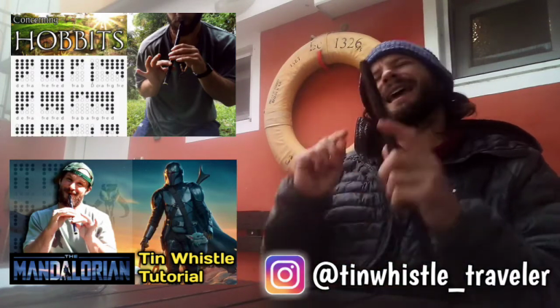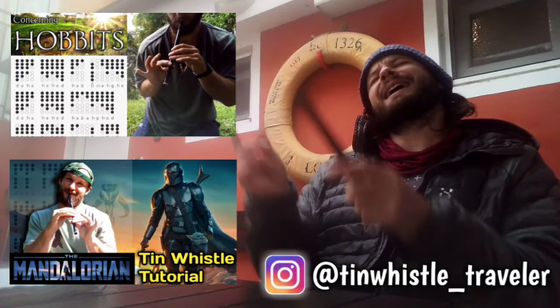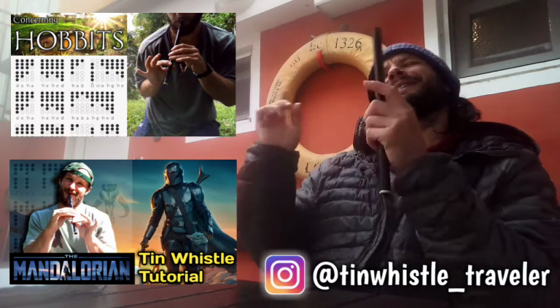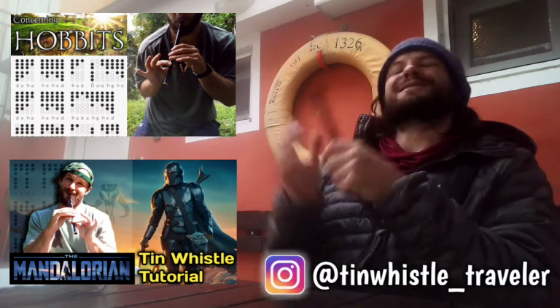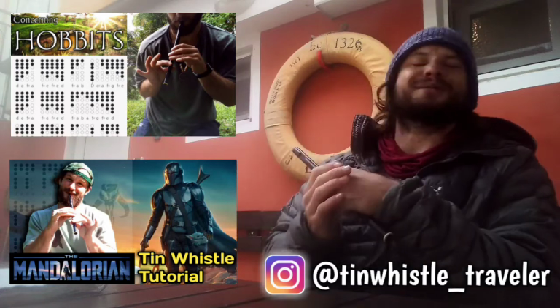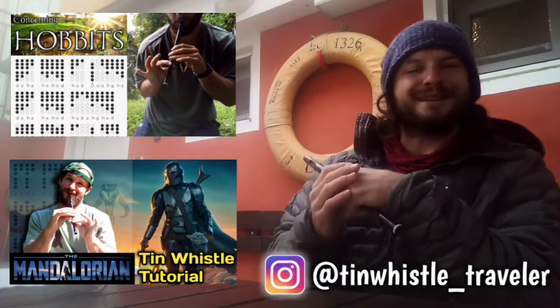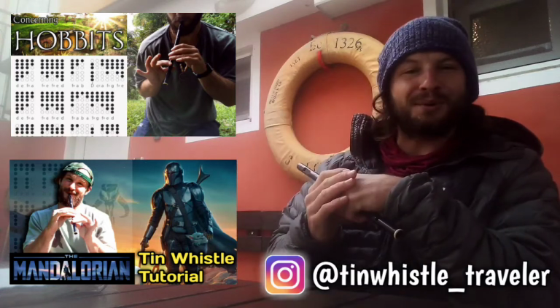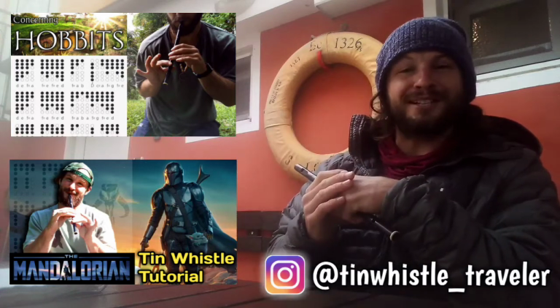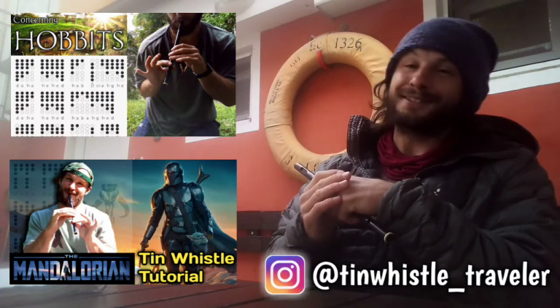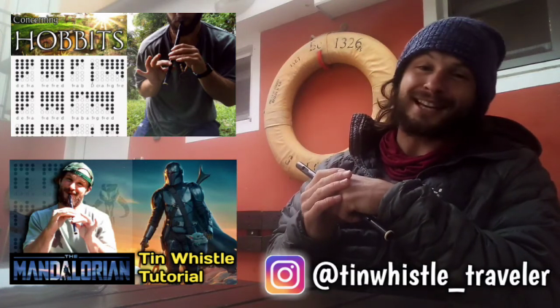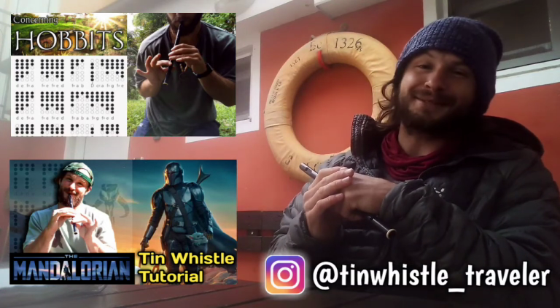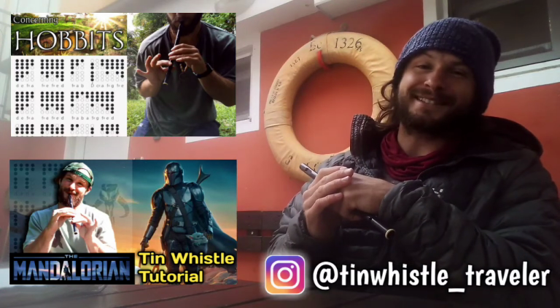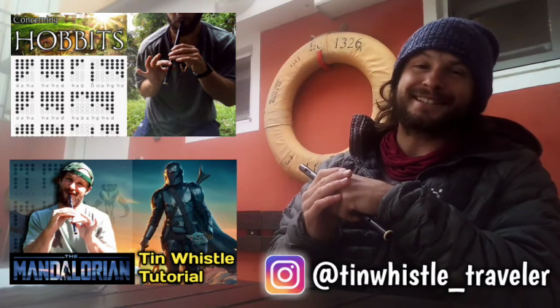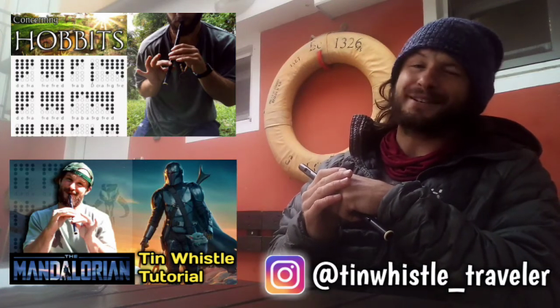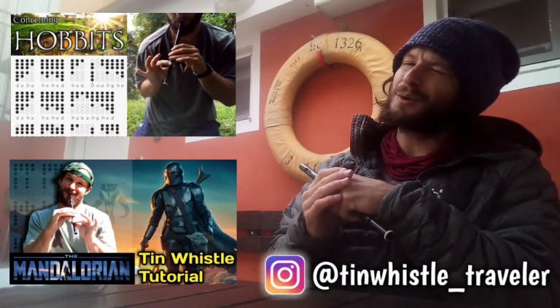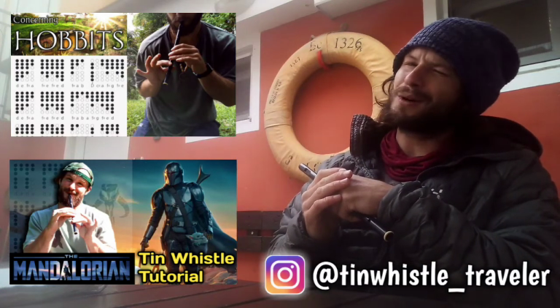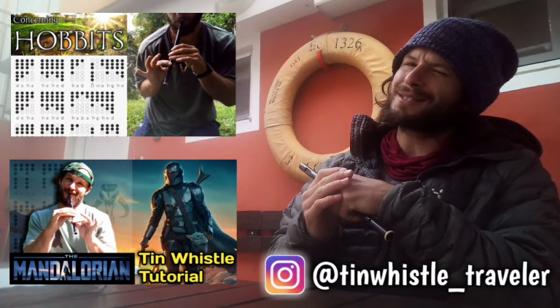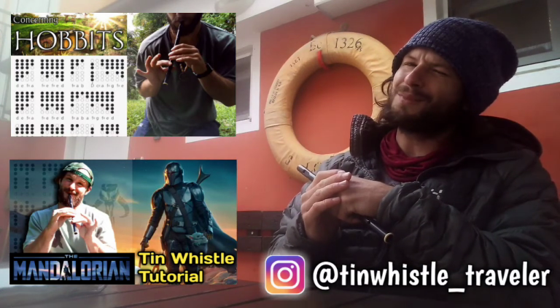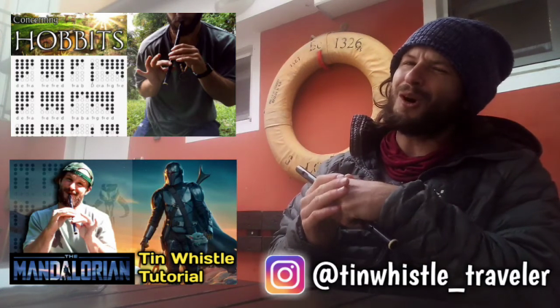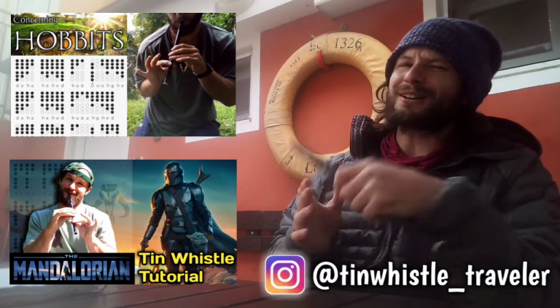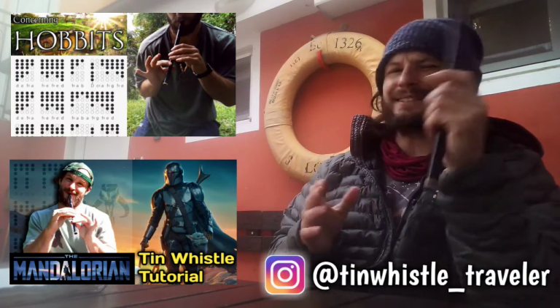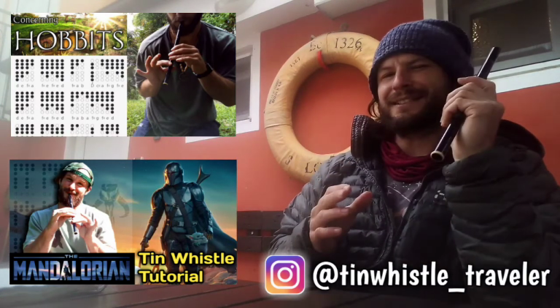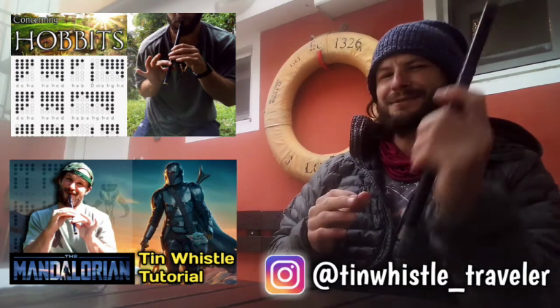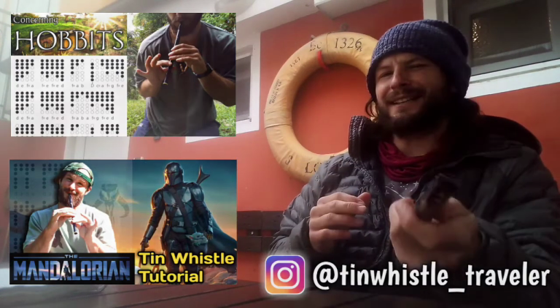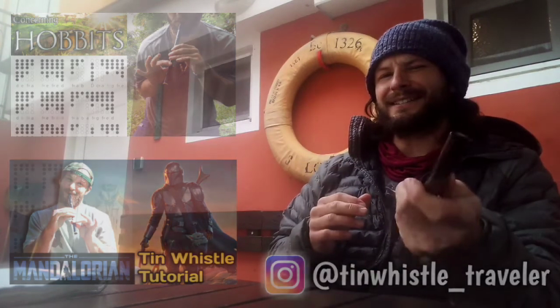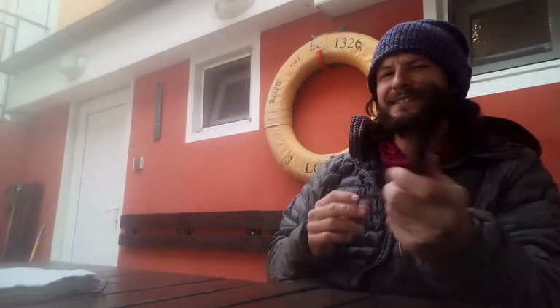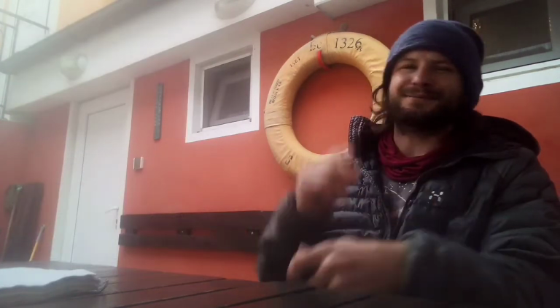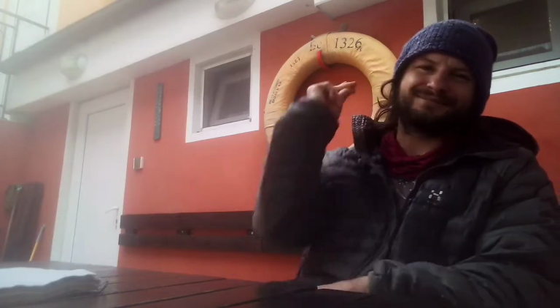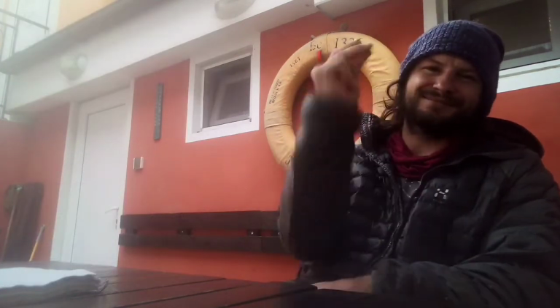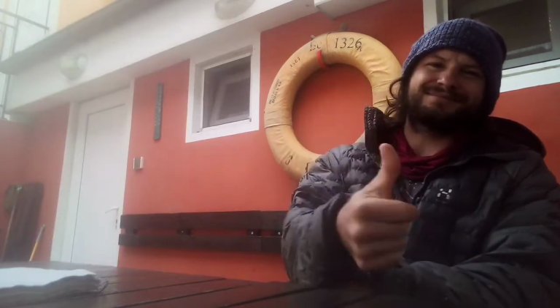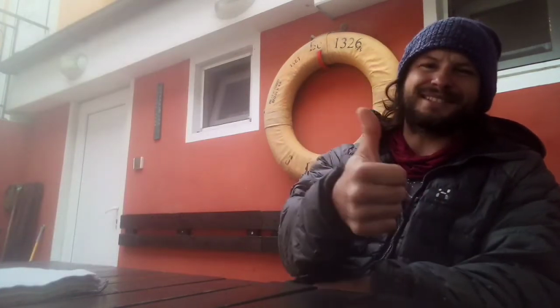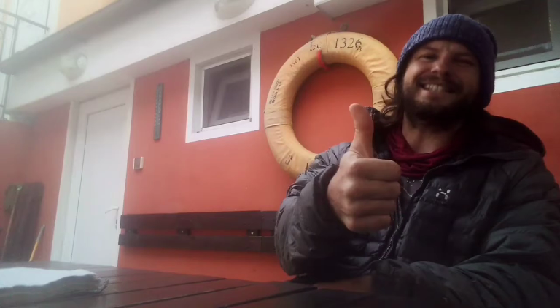And as always everyone, if you like what you see here and you want to see more, click right here. Cheers!